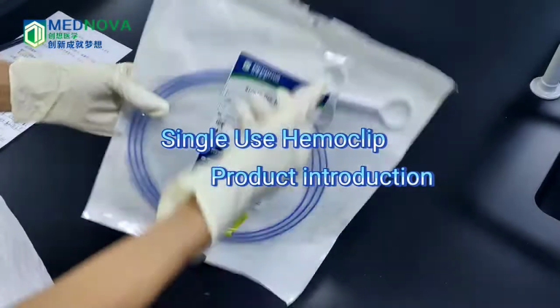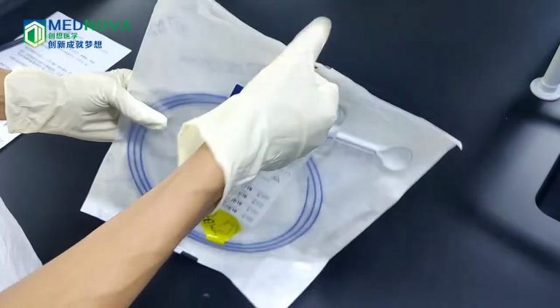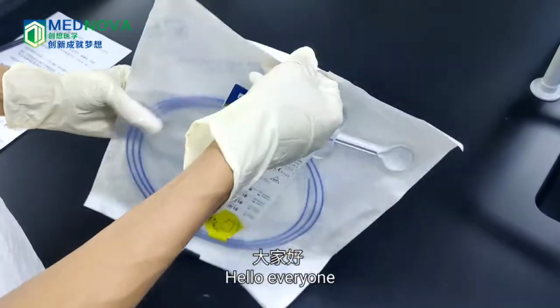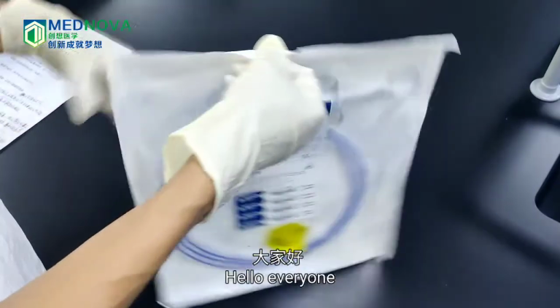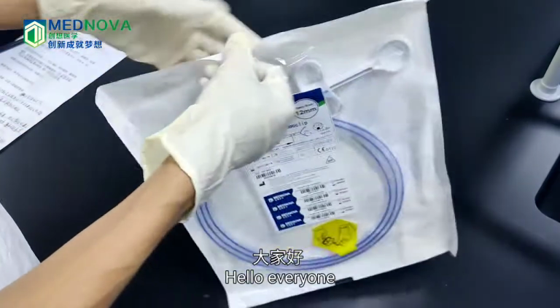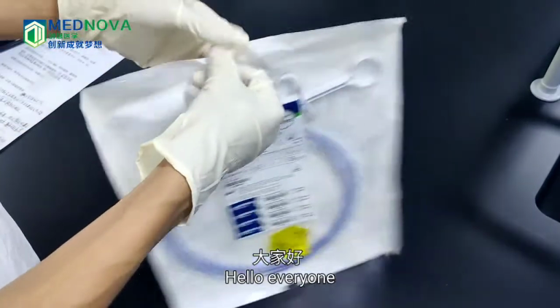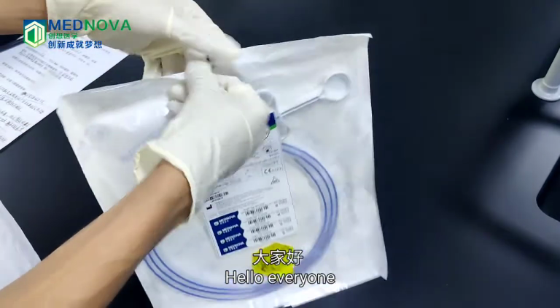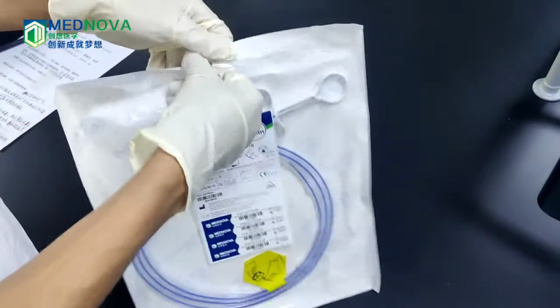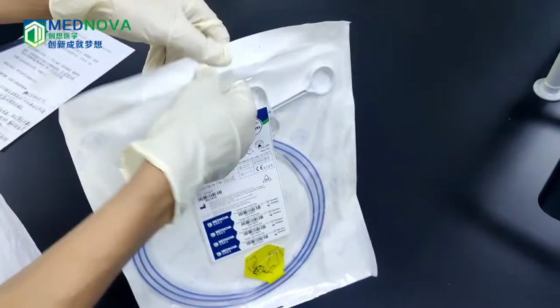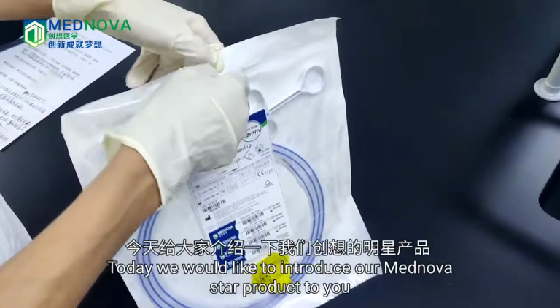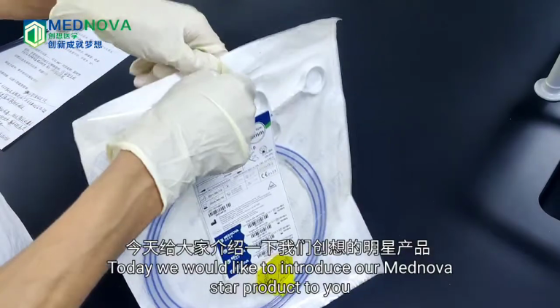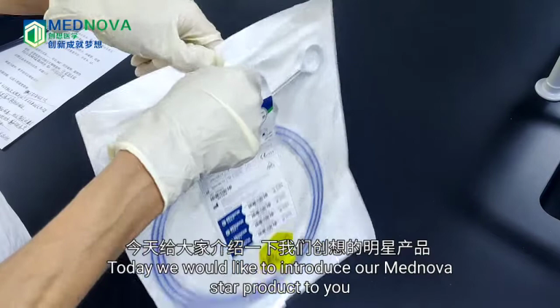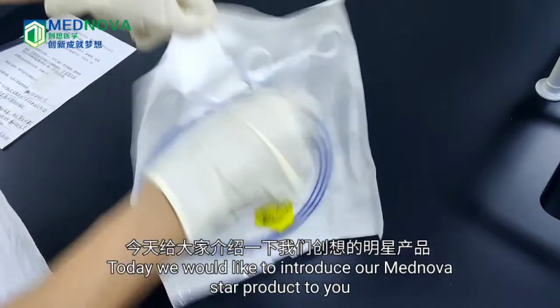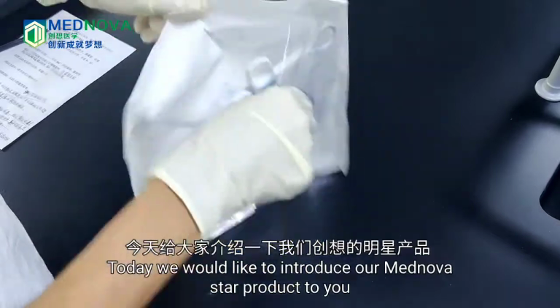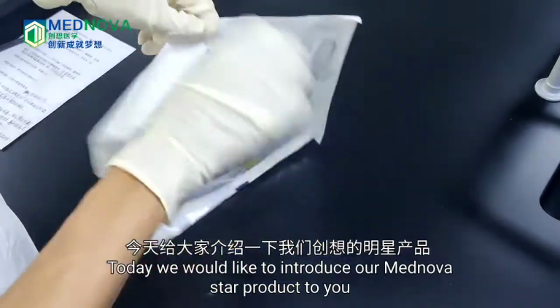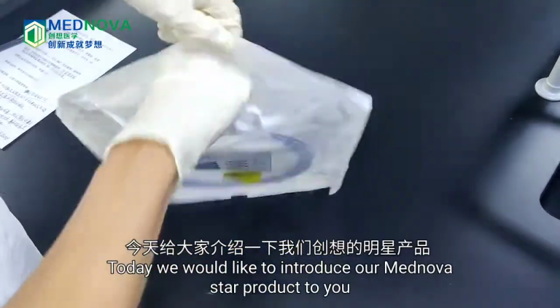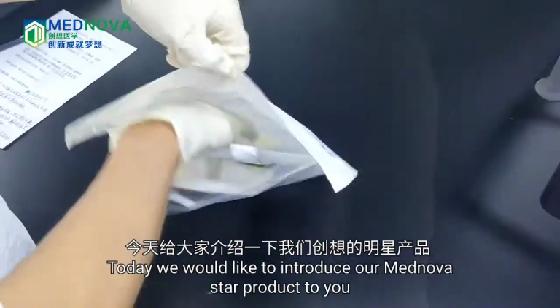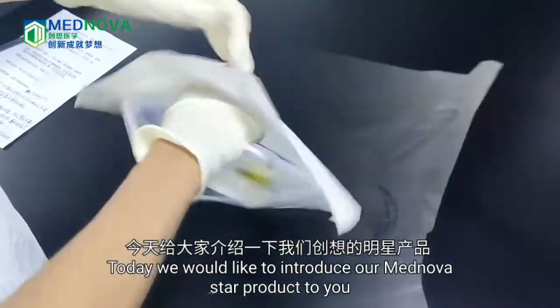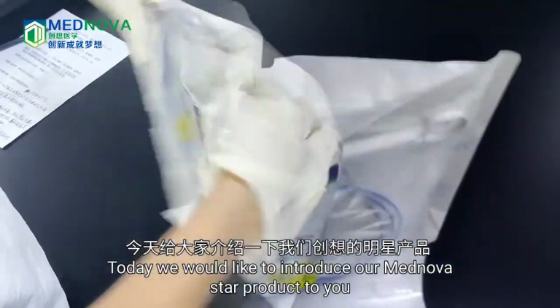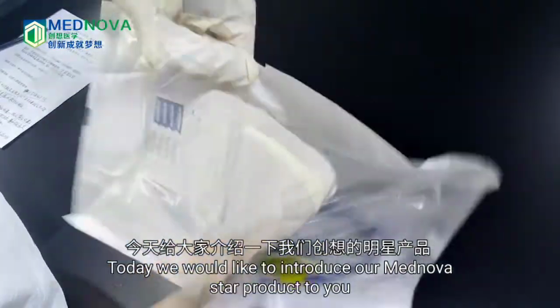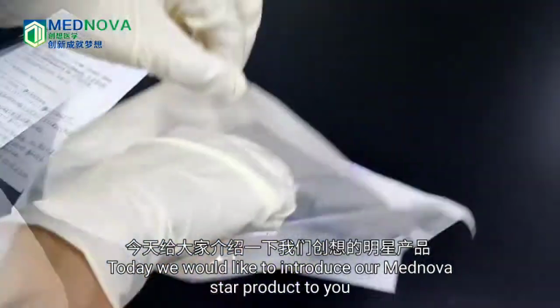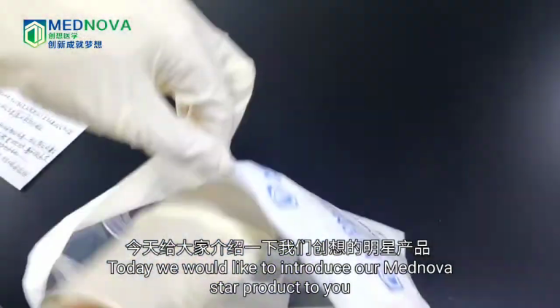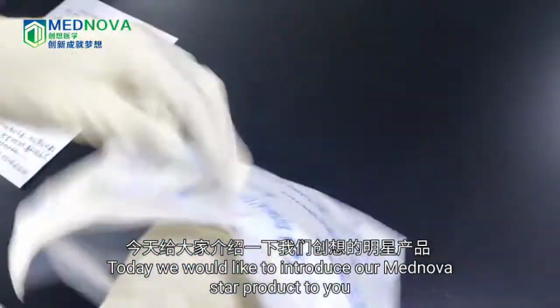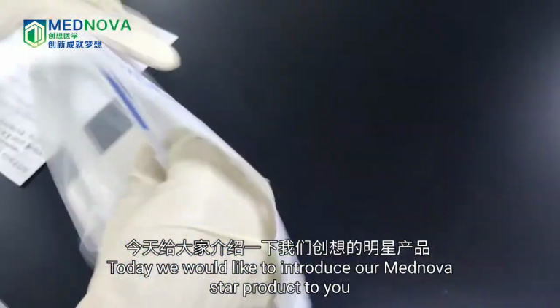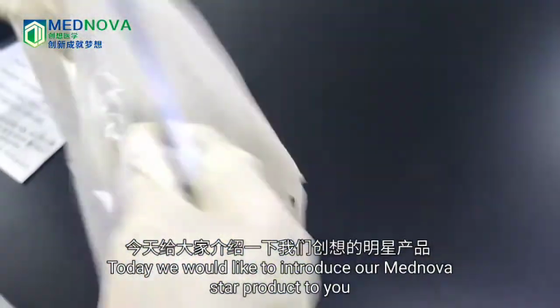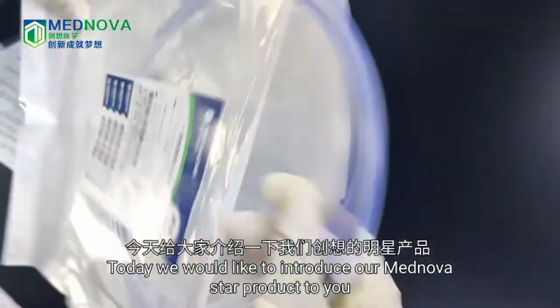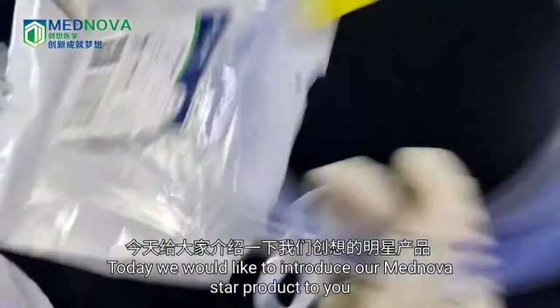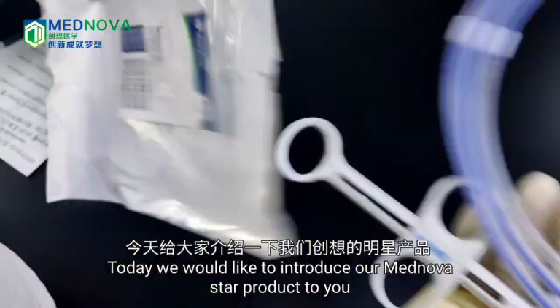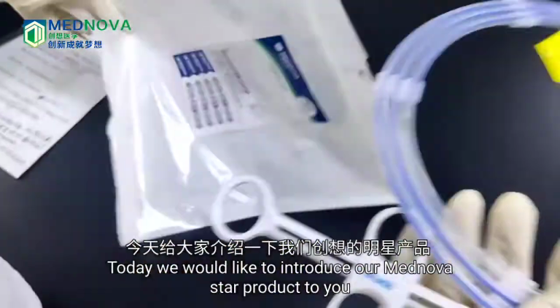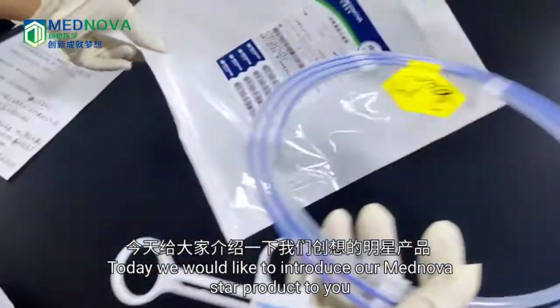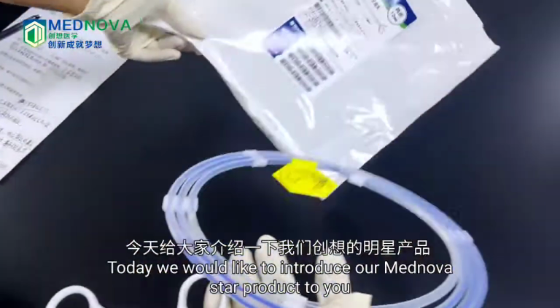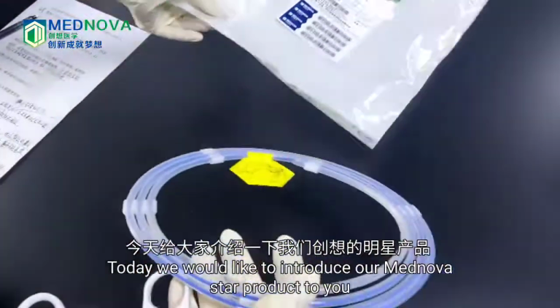Hello everyone! Today, we would like to introduce our MagNova Star product to you.